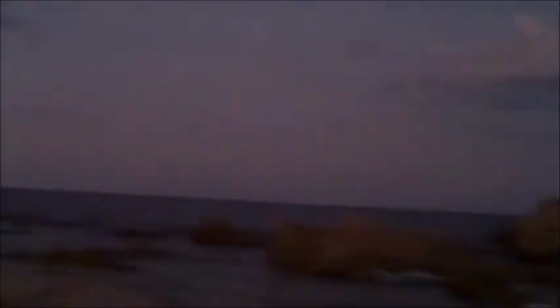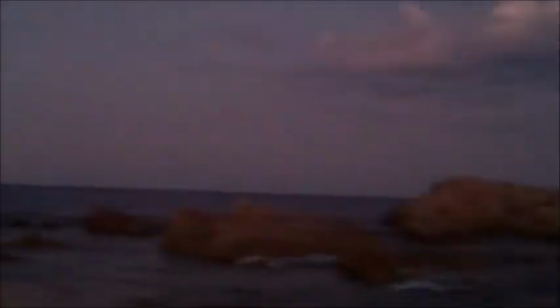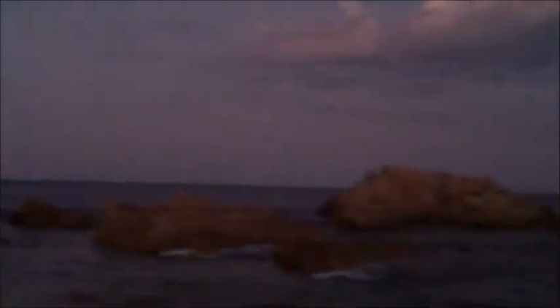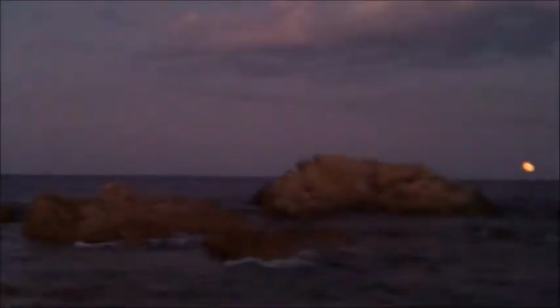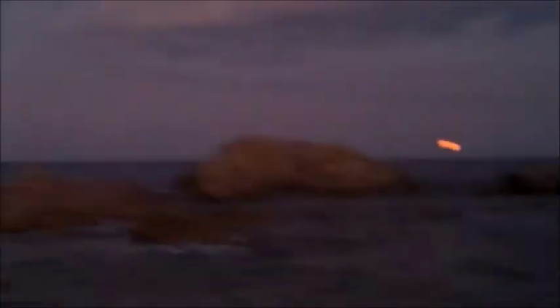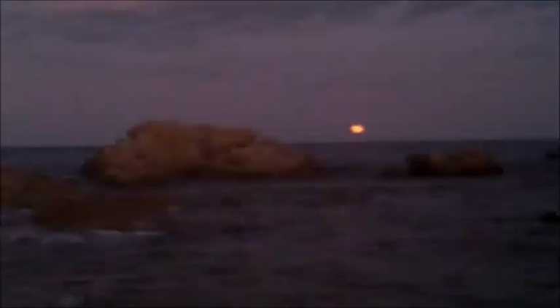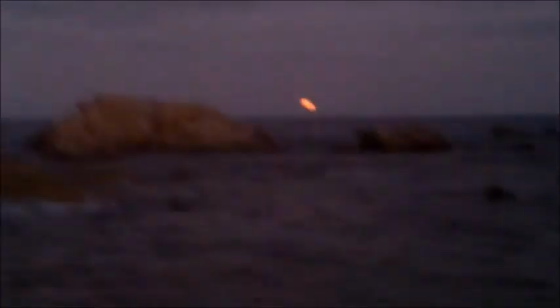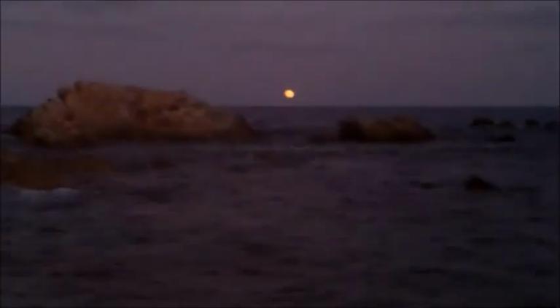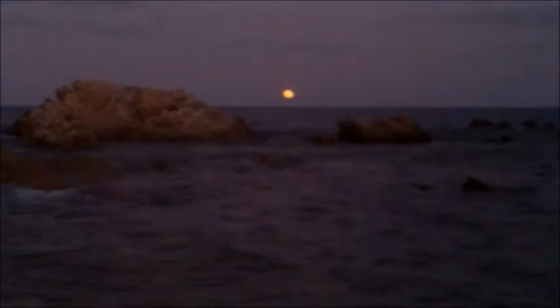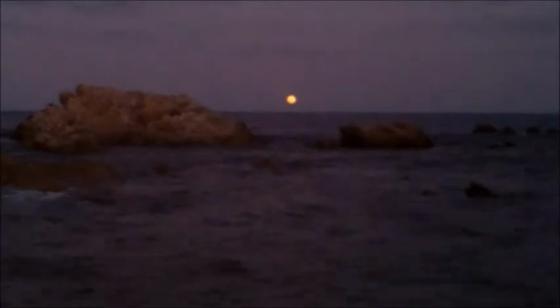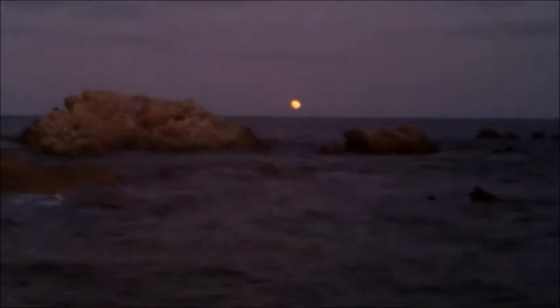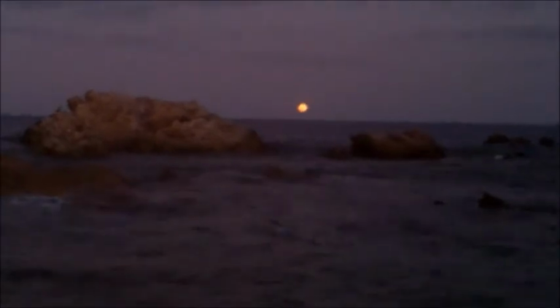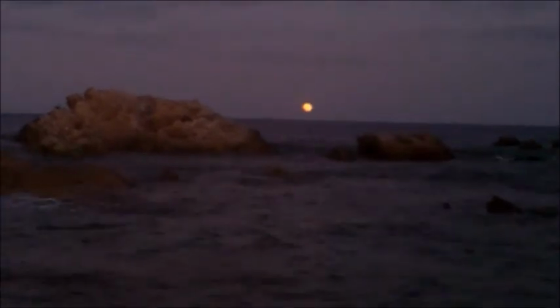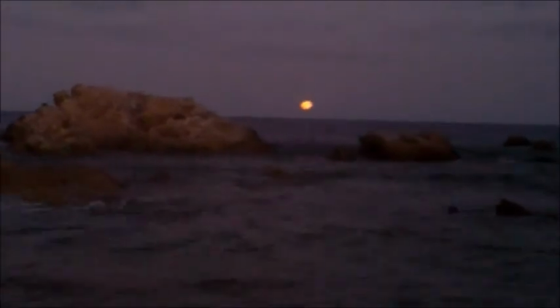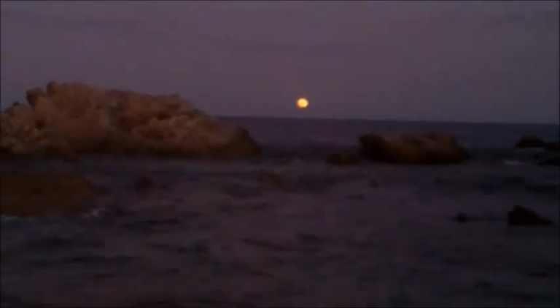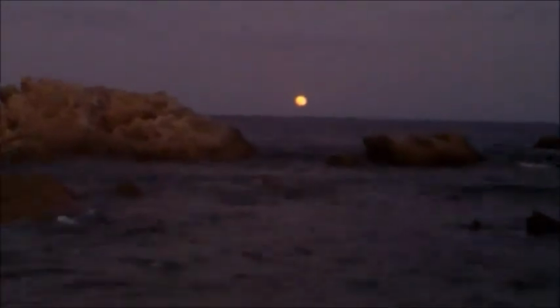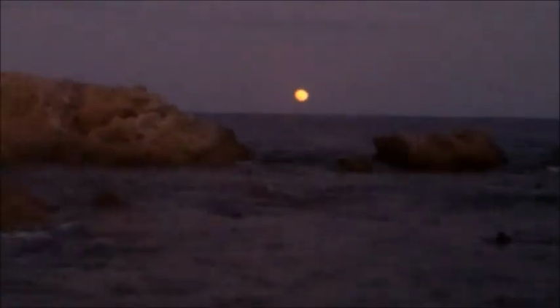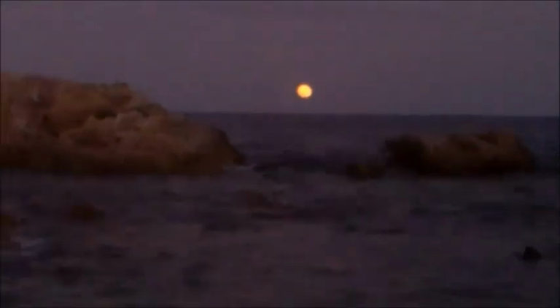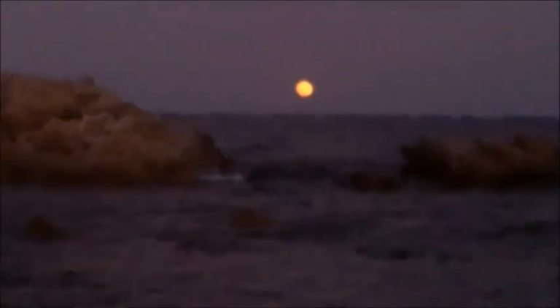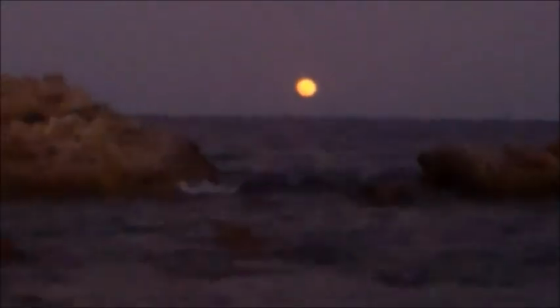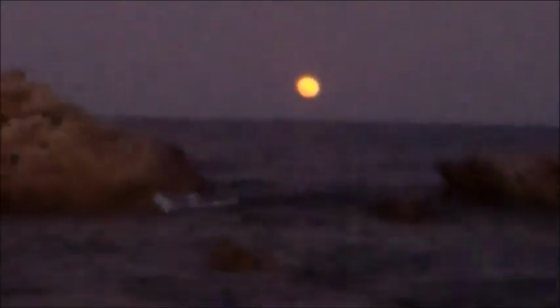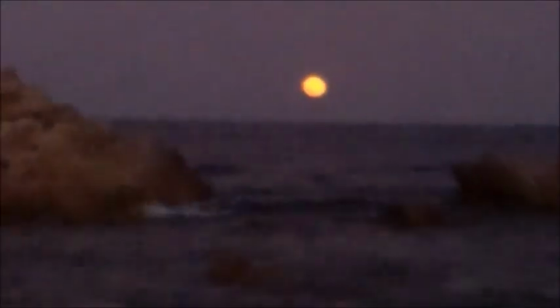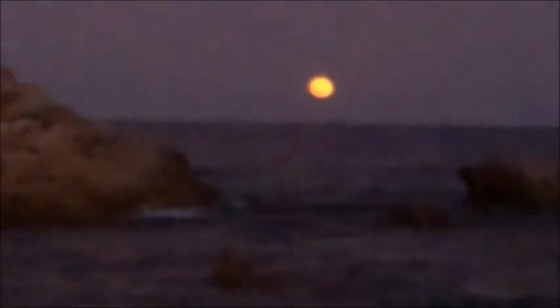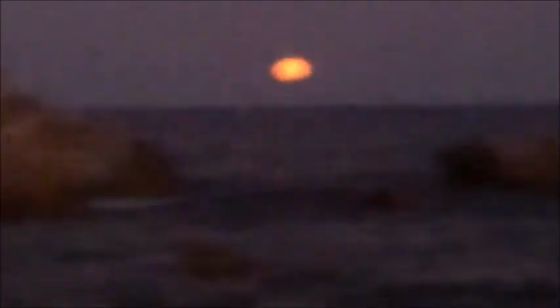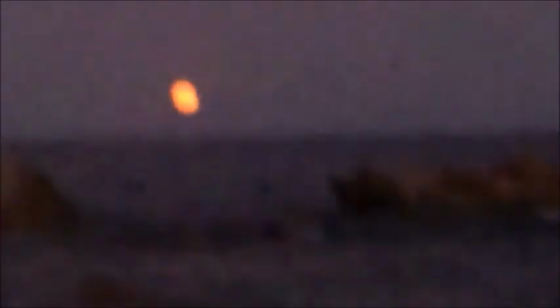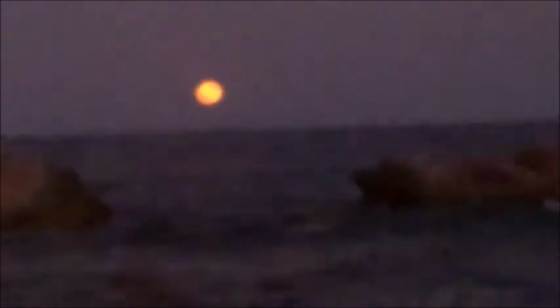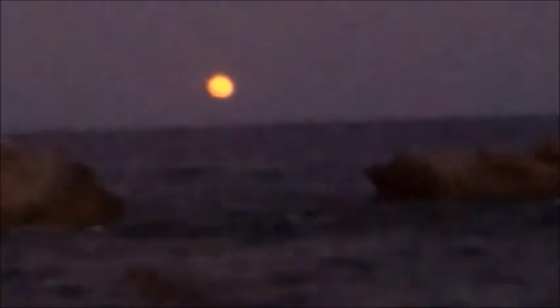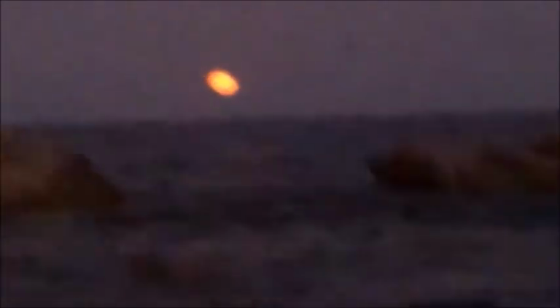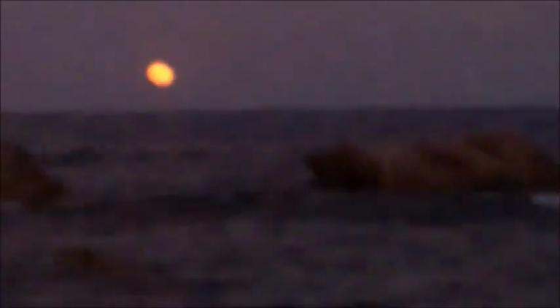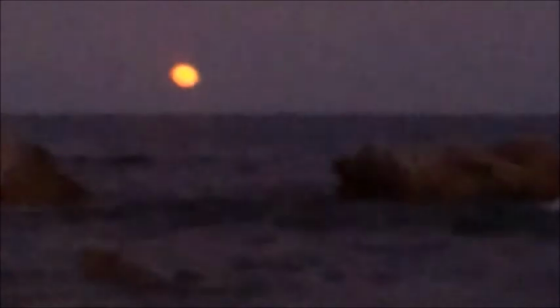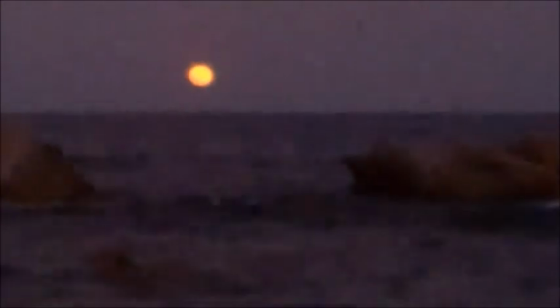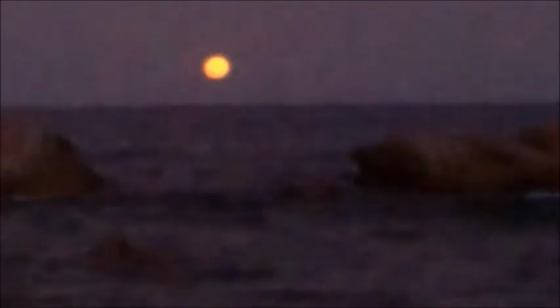Take a look at that — it's not a sunrise, it's a moonrise.